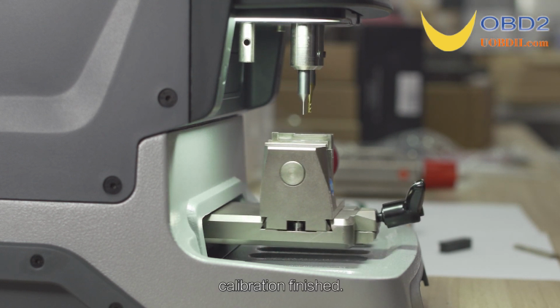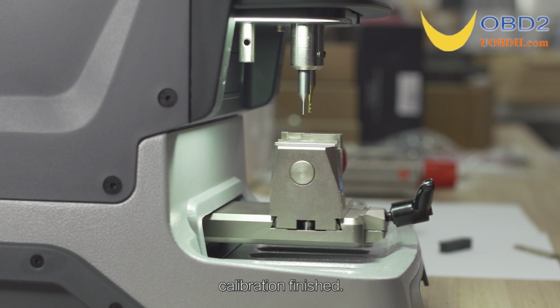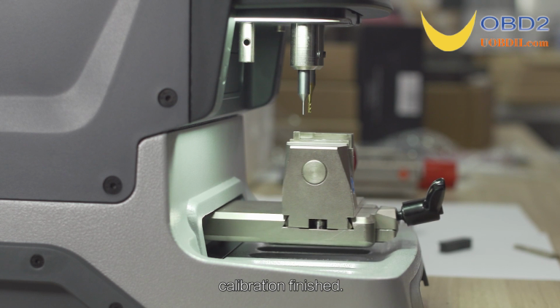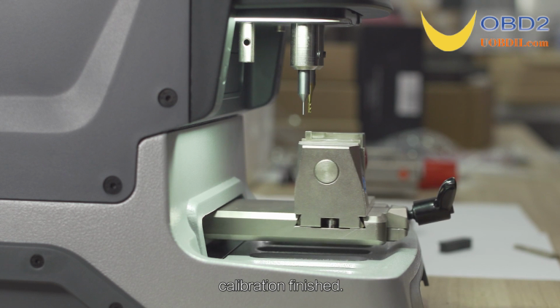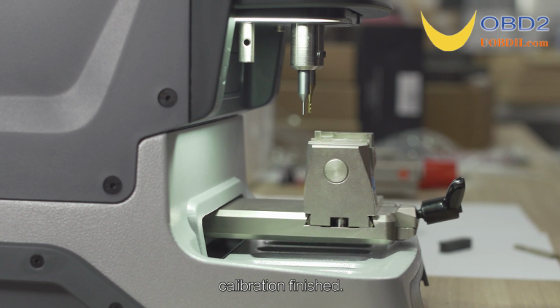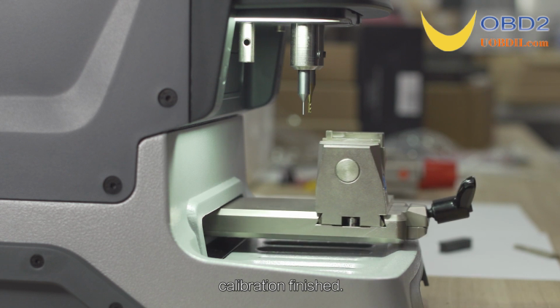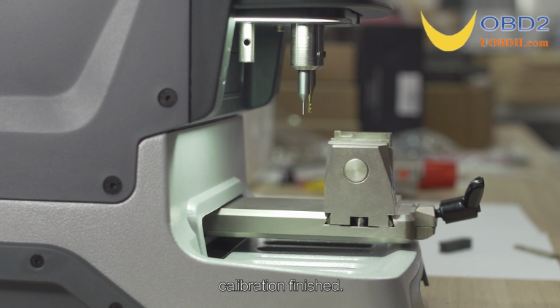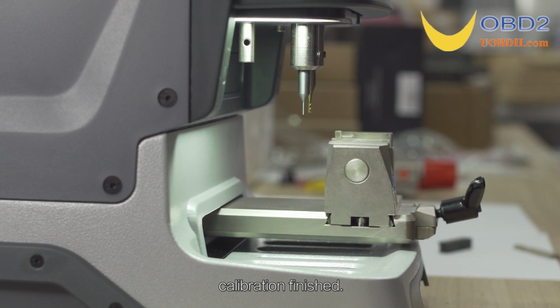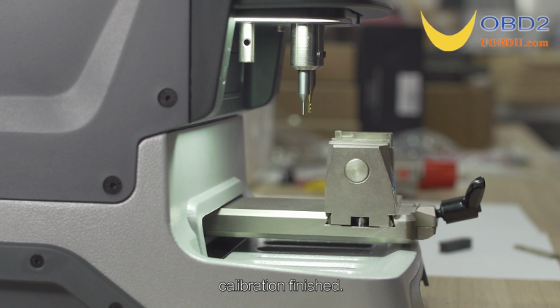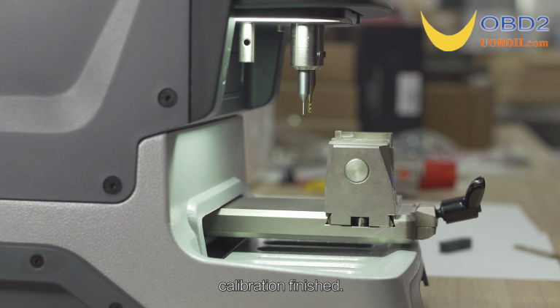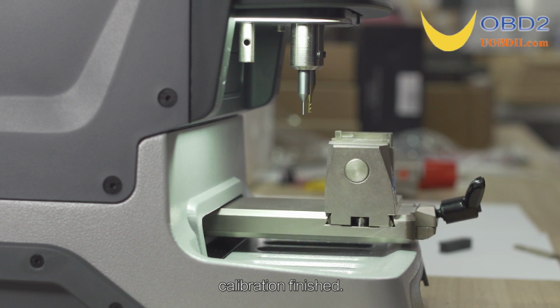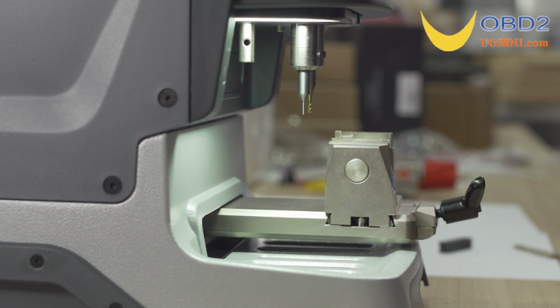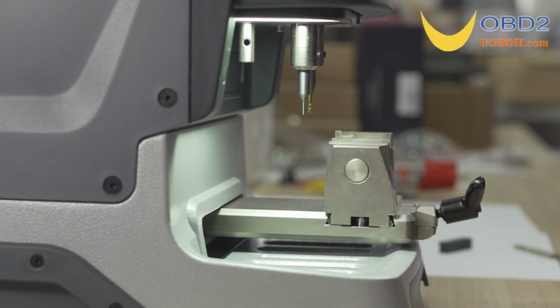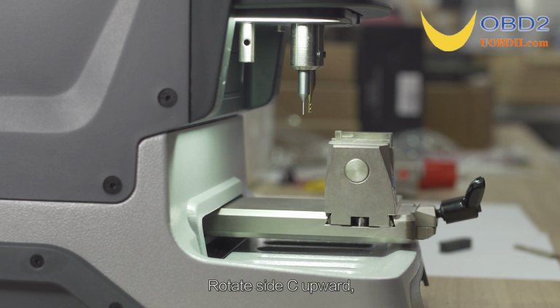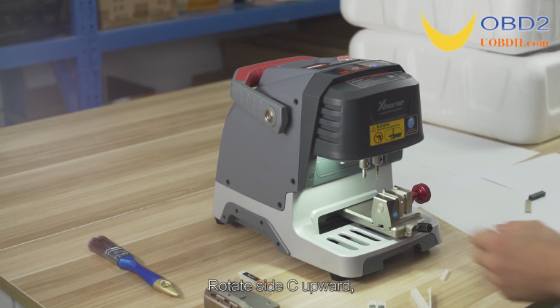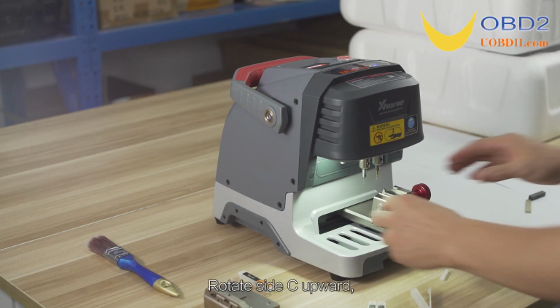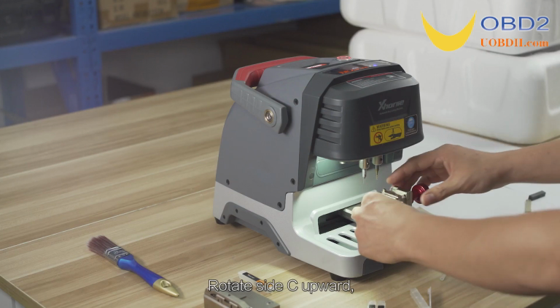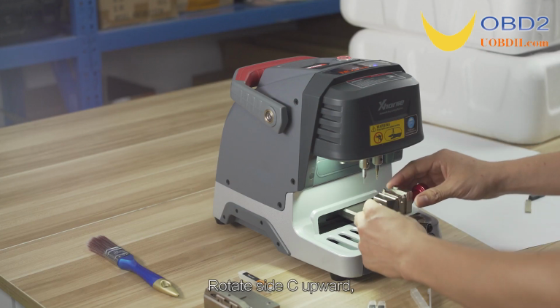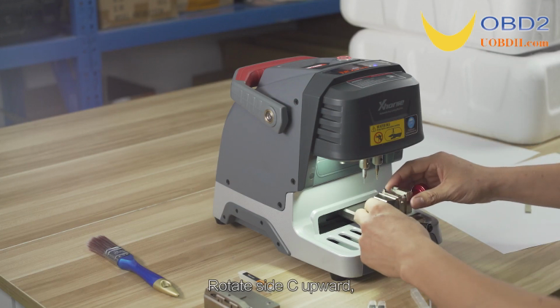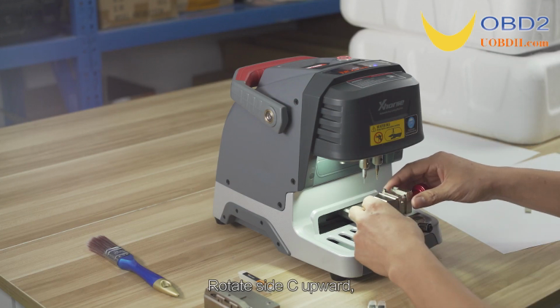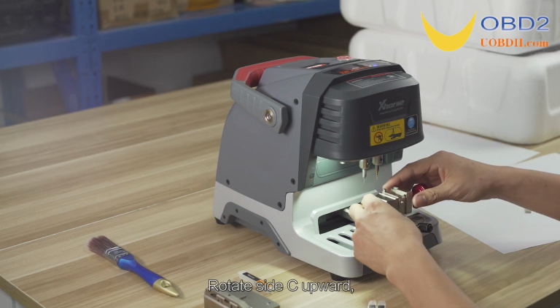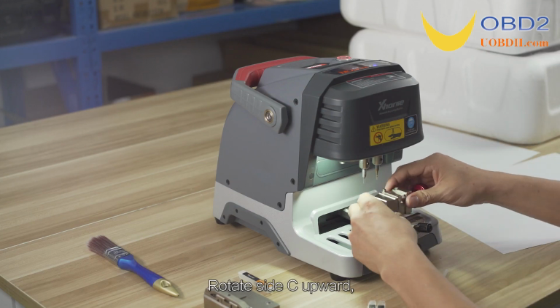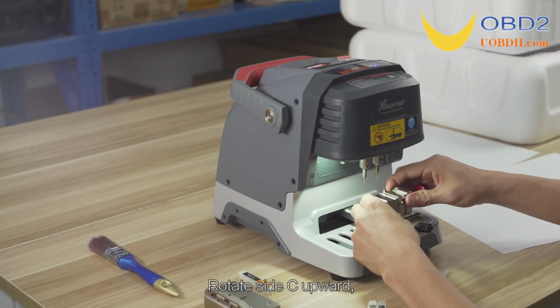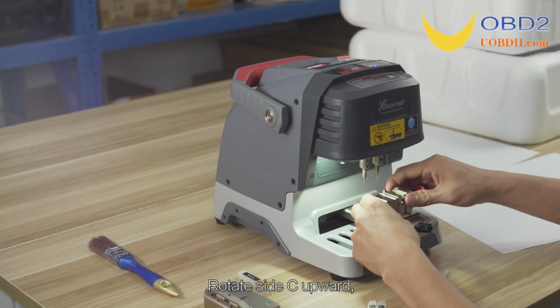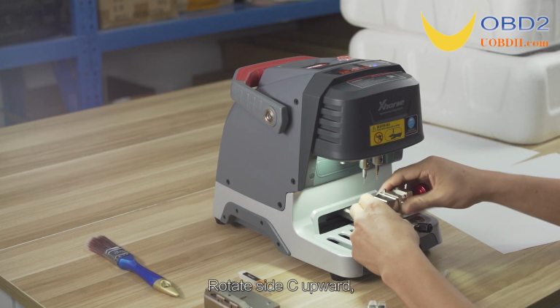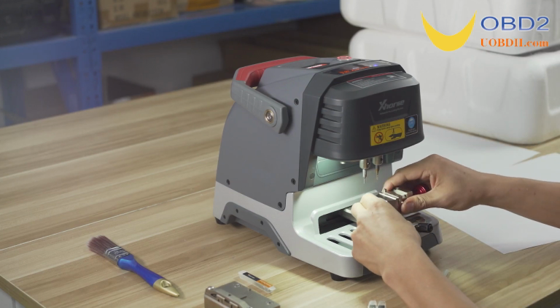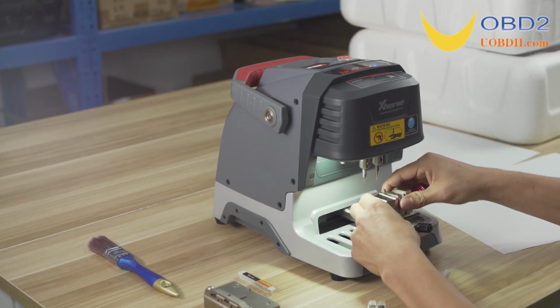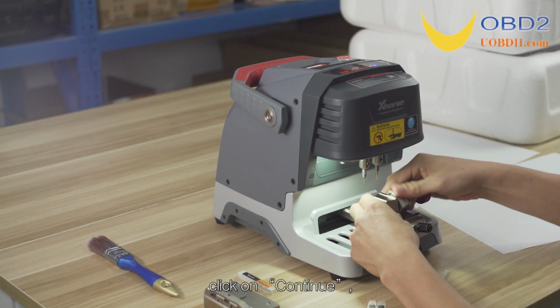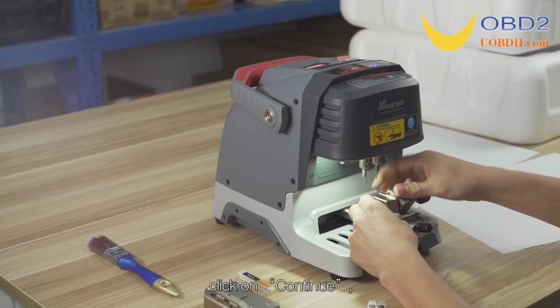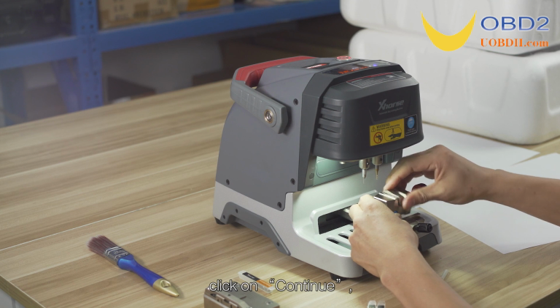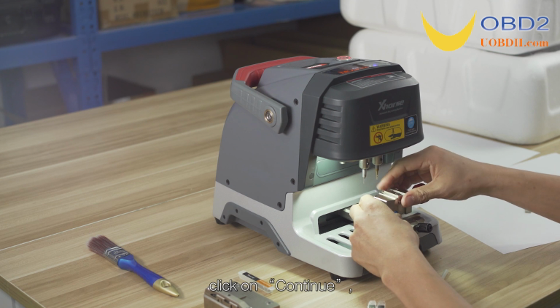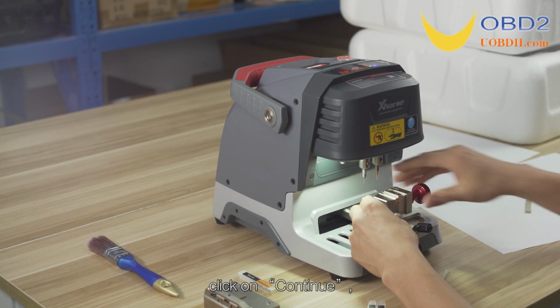Calibration finished. Rotate side C upward and click on Continue.